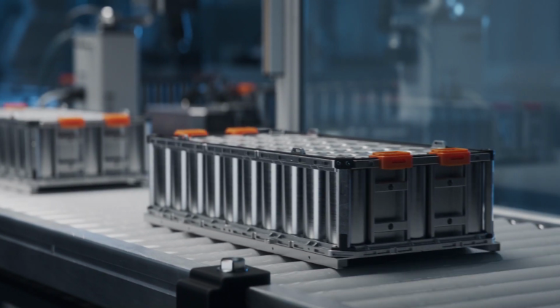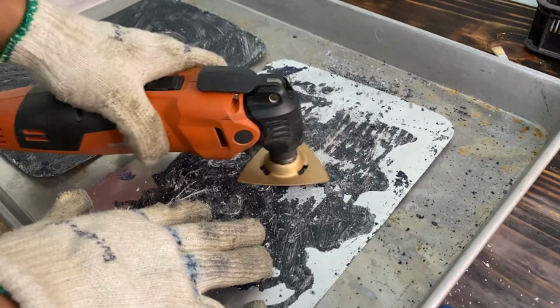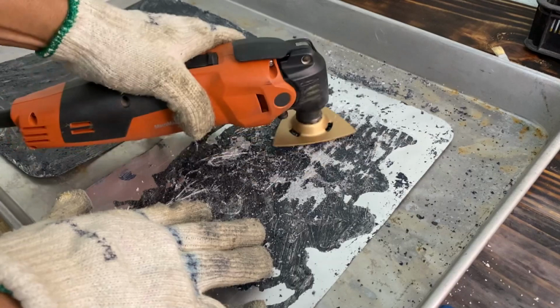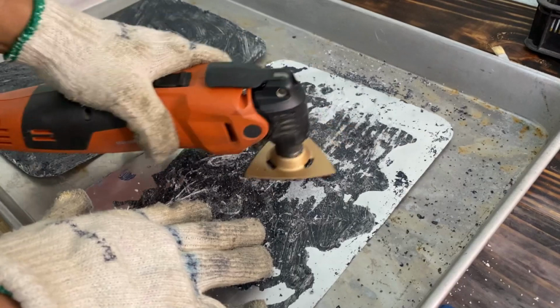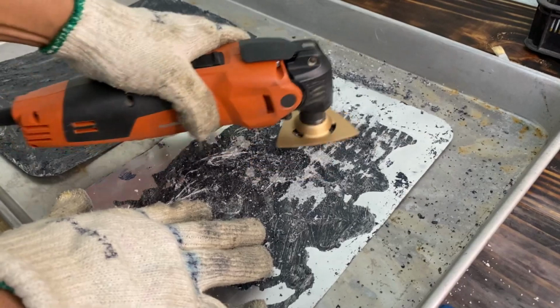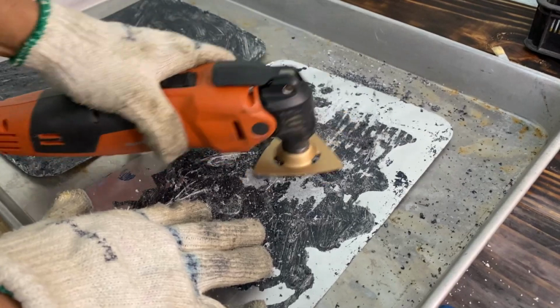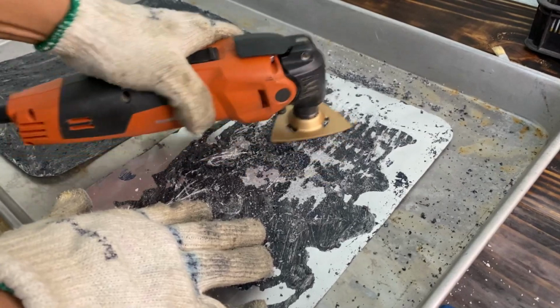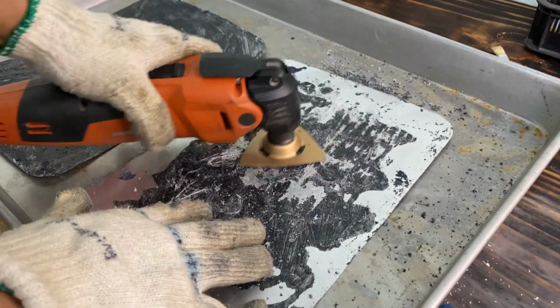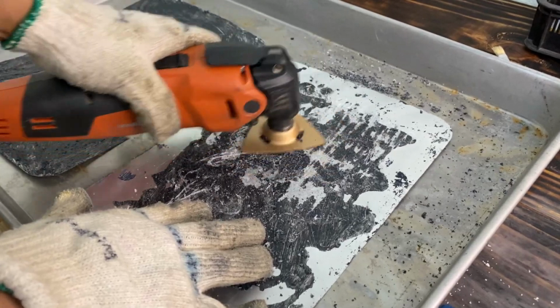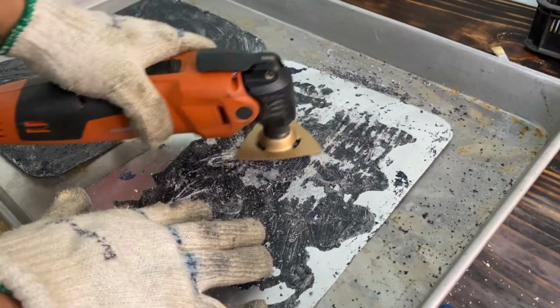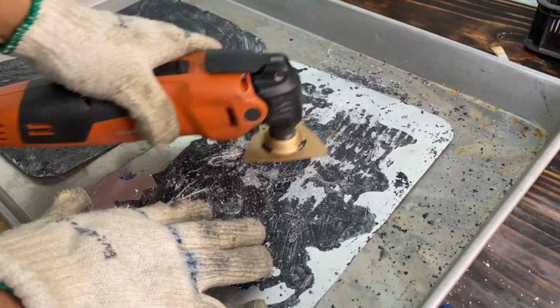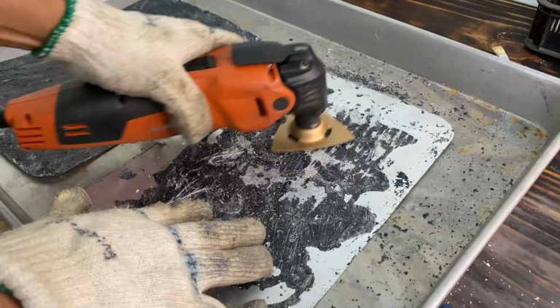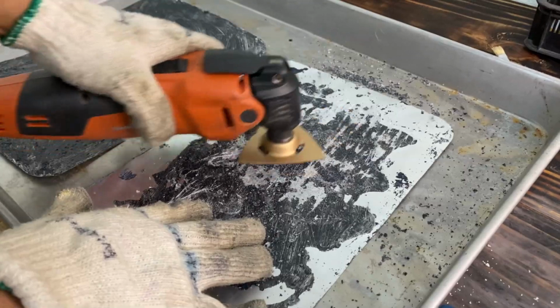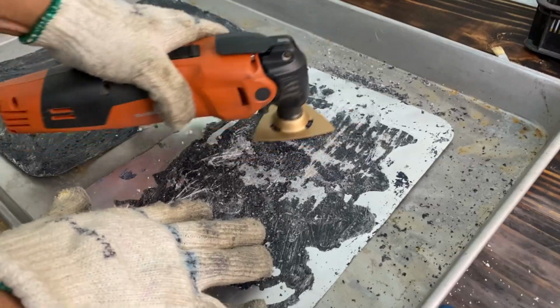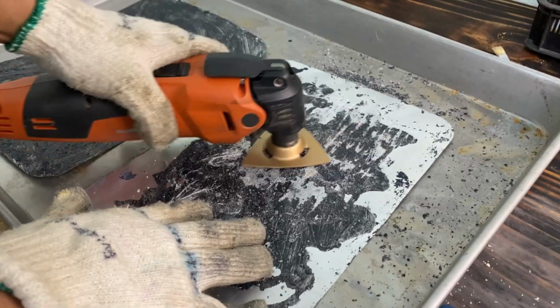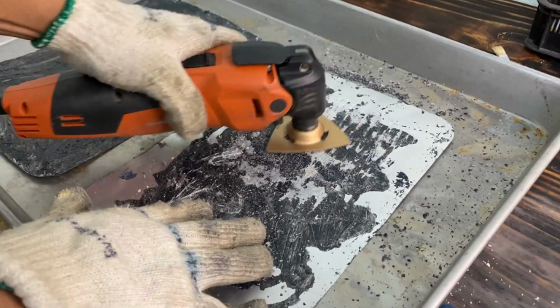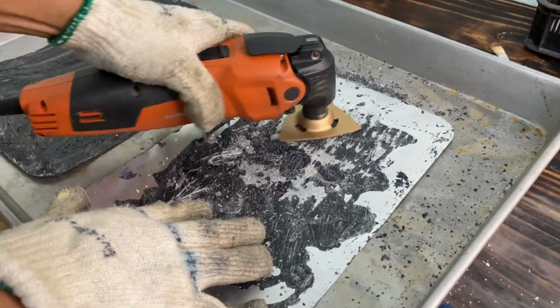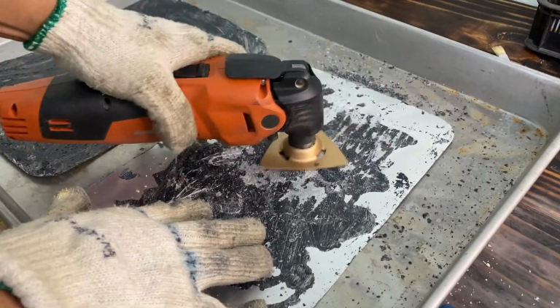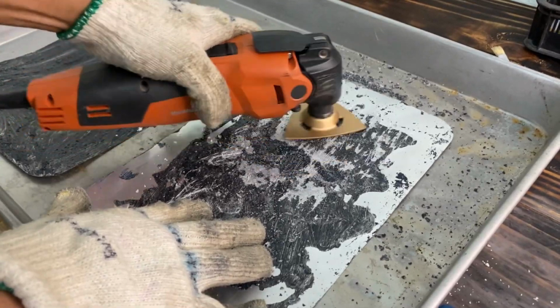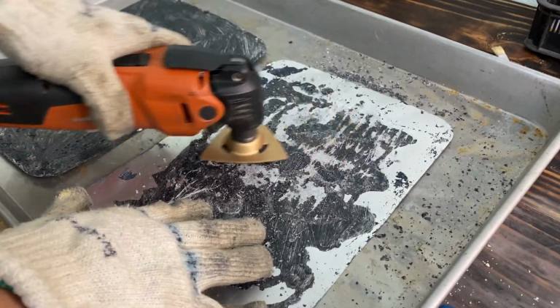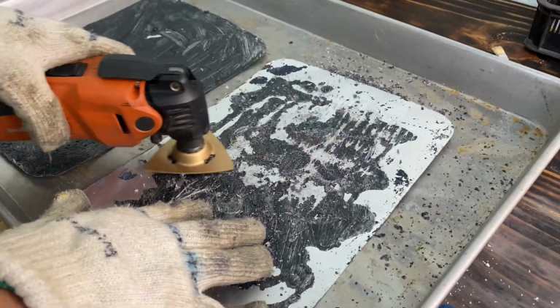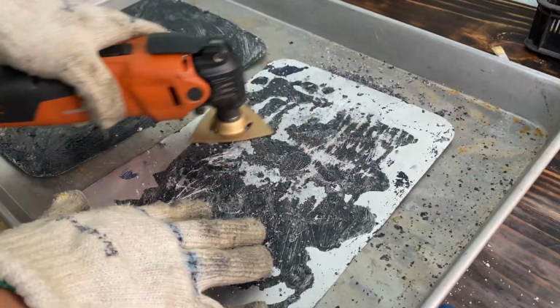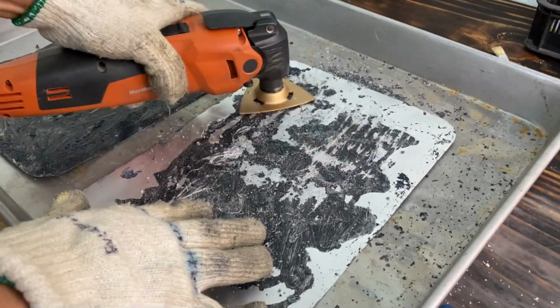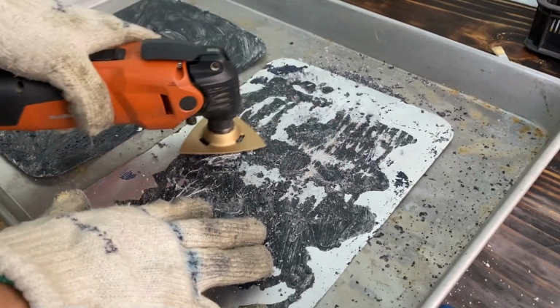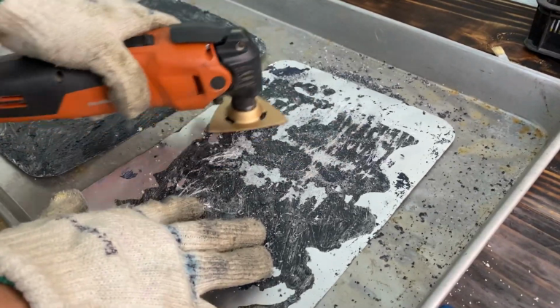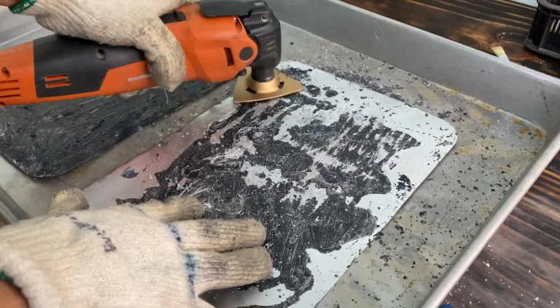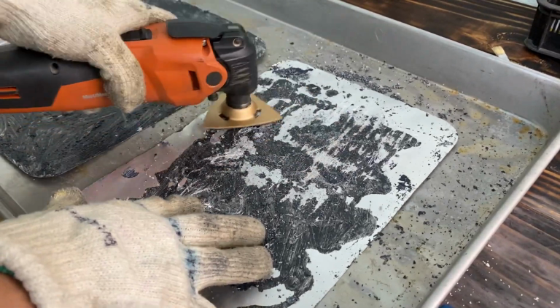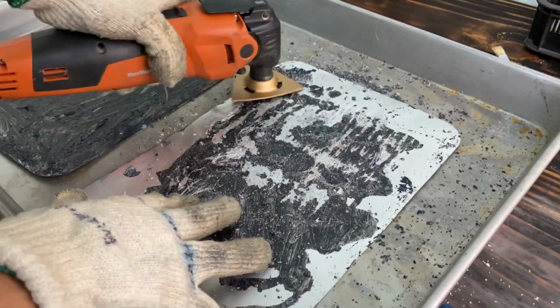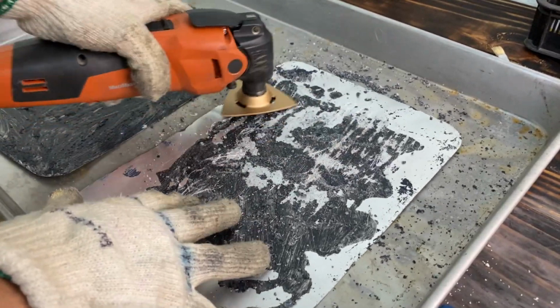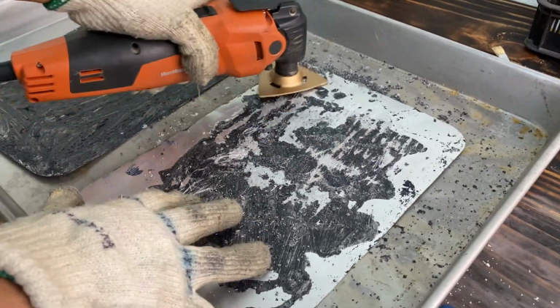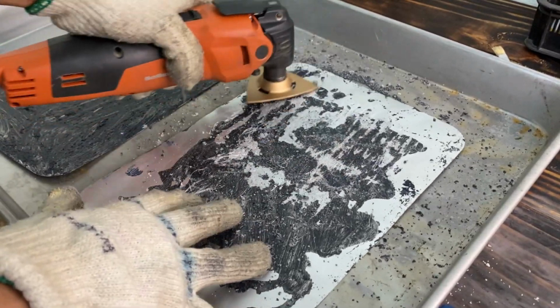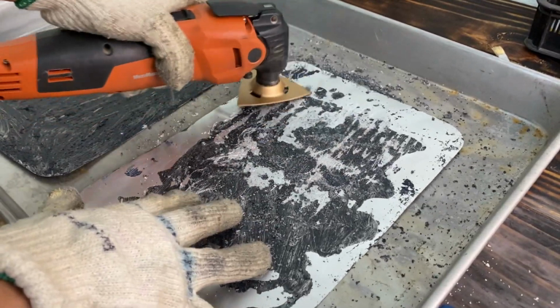First of all, we need to pick some old used aluminum plate for this test and remove the residue on its surface.